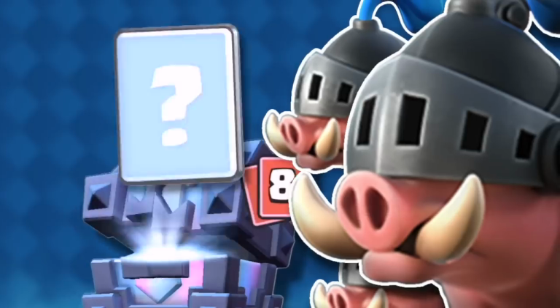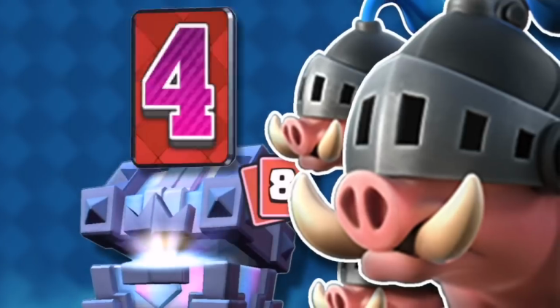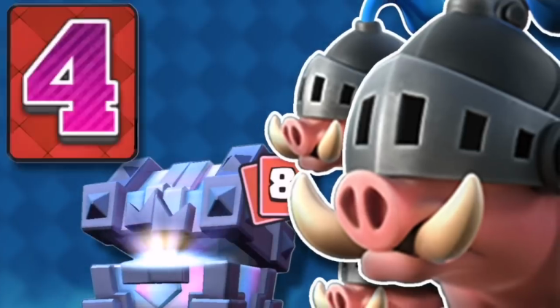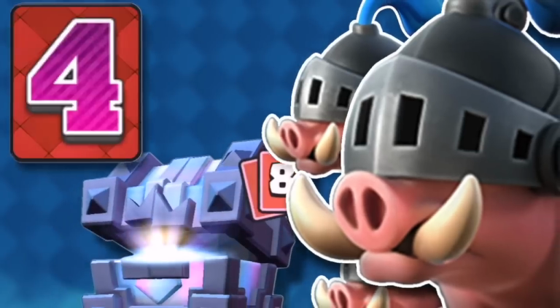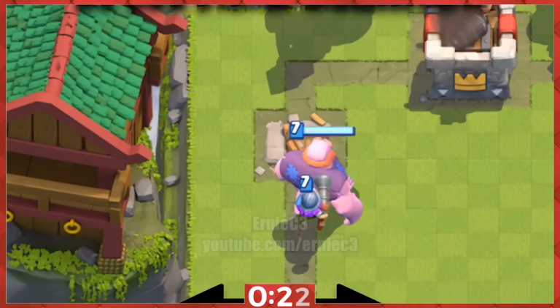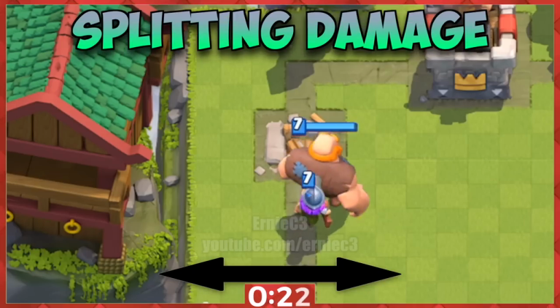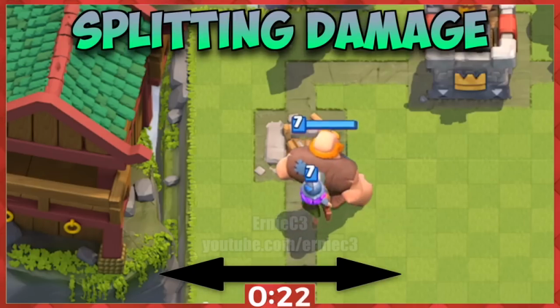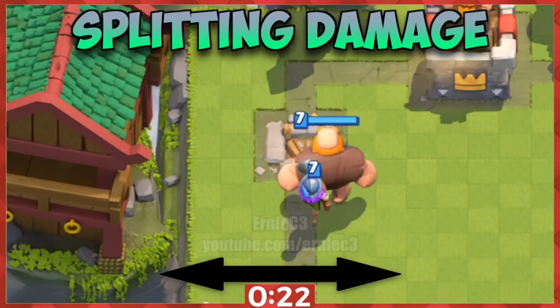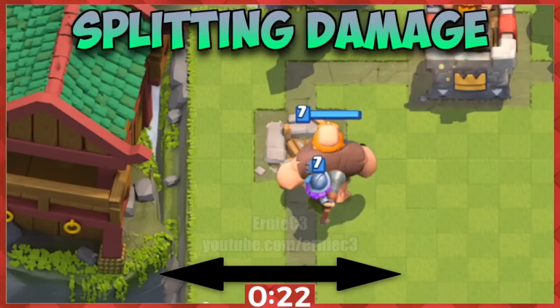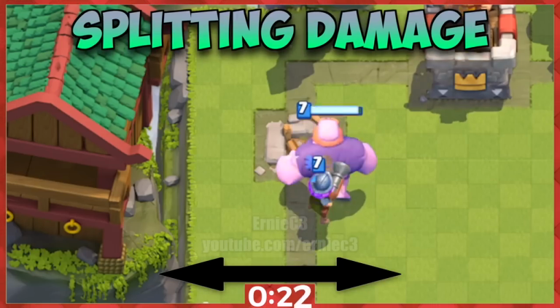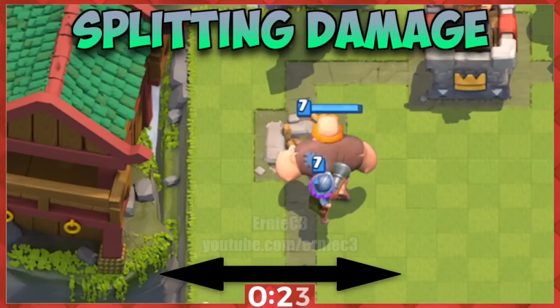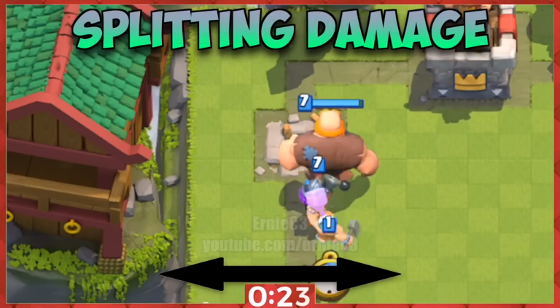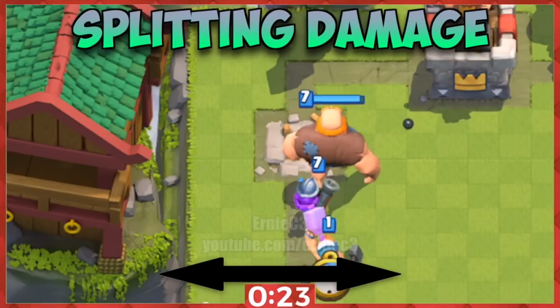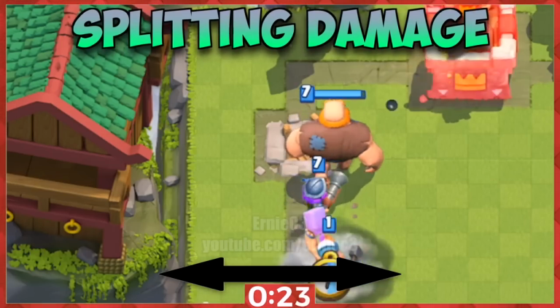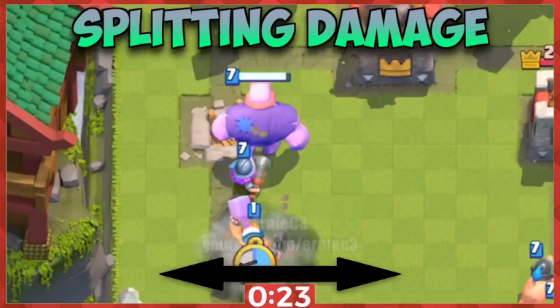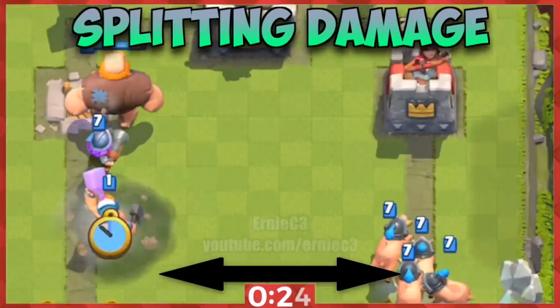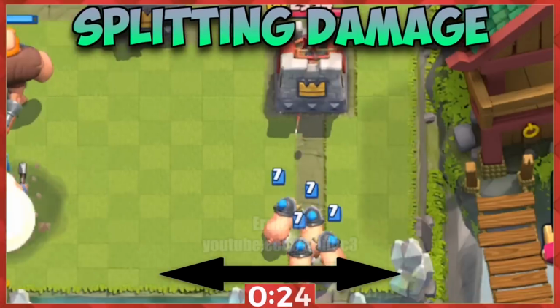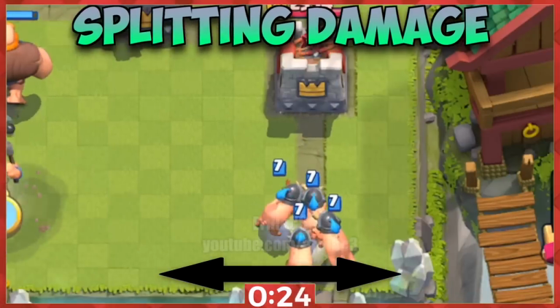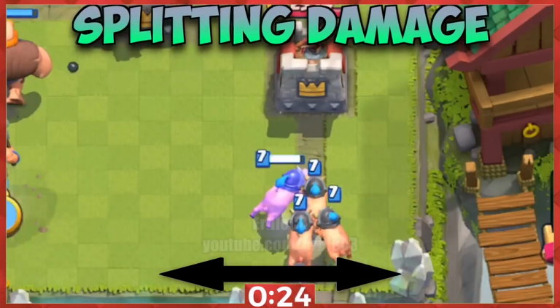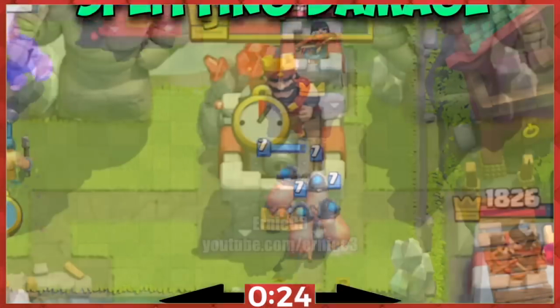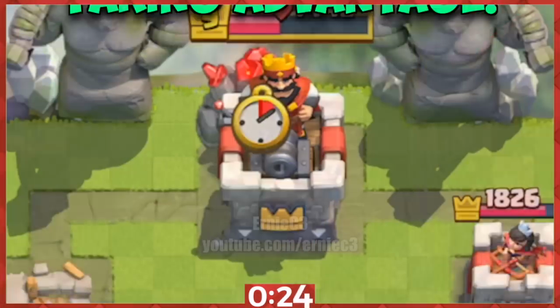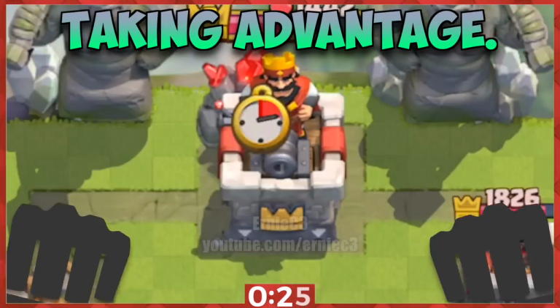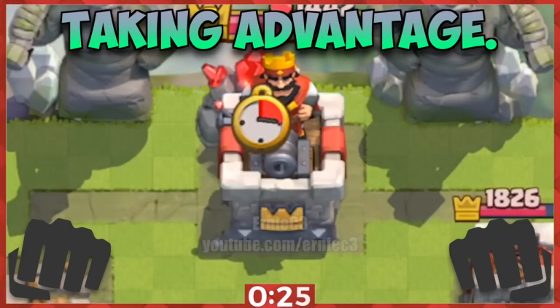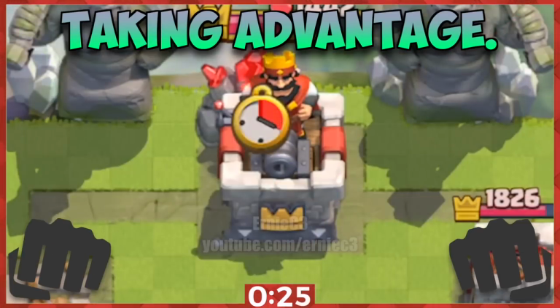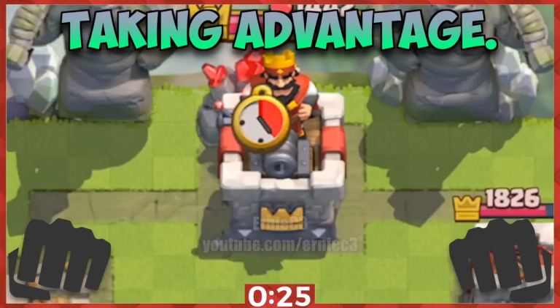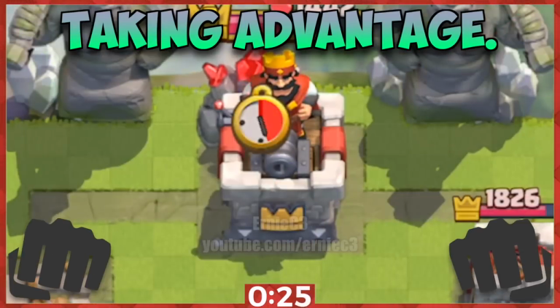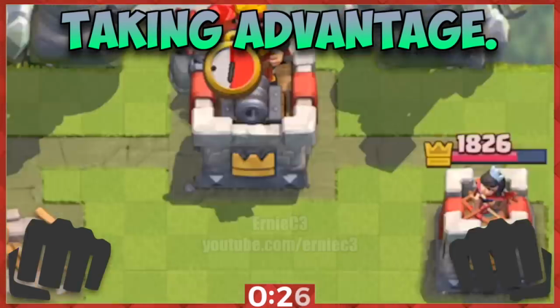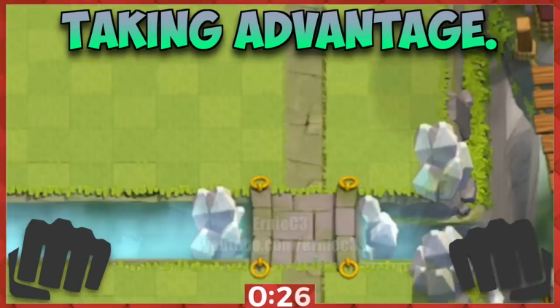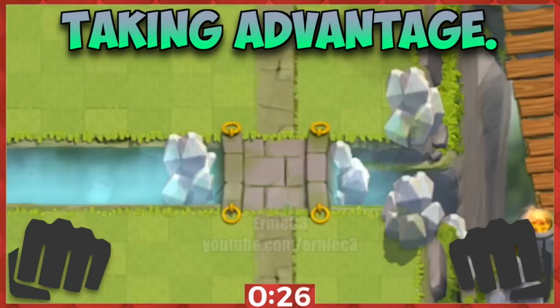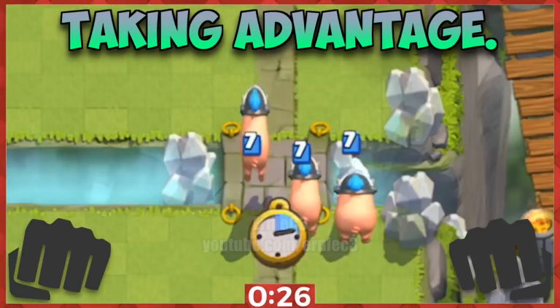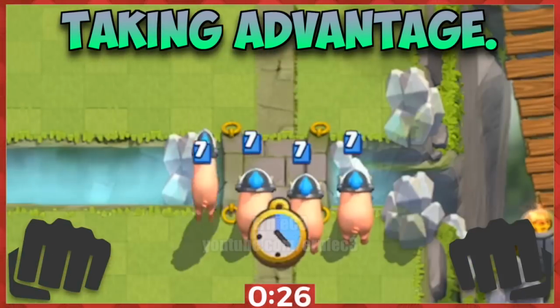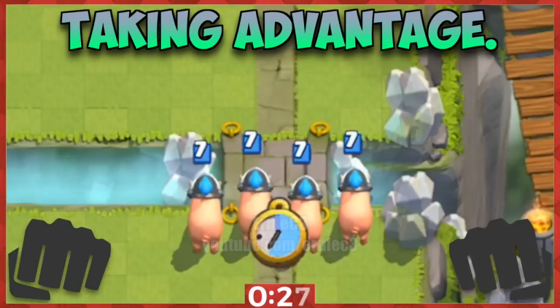4. They should be used on the opposite bridge of your large push, or when the enemy drops an expensive unit.